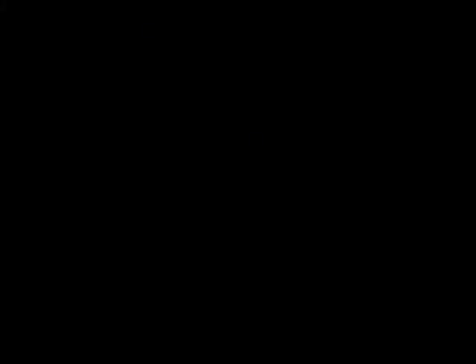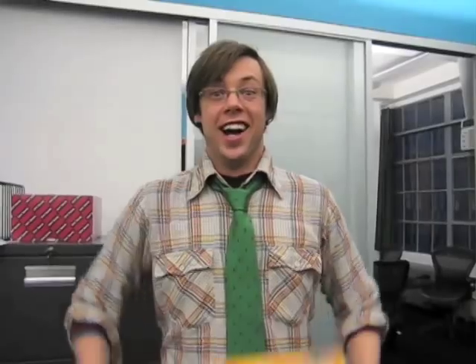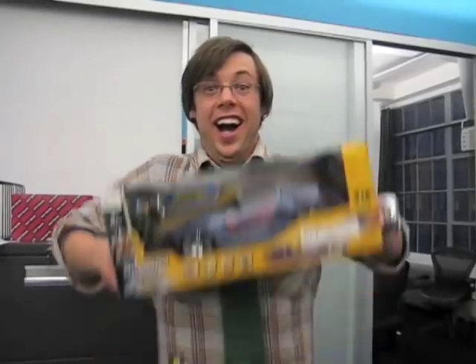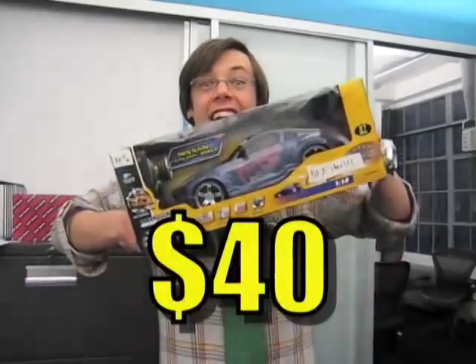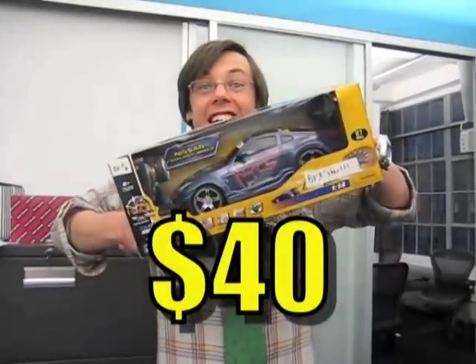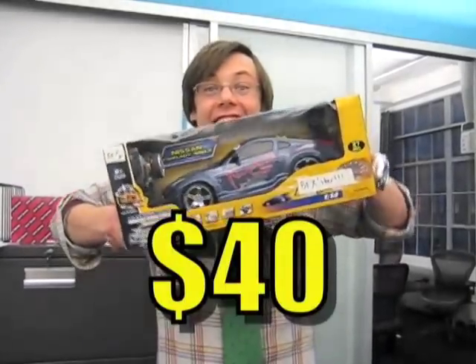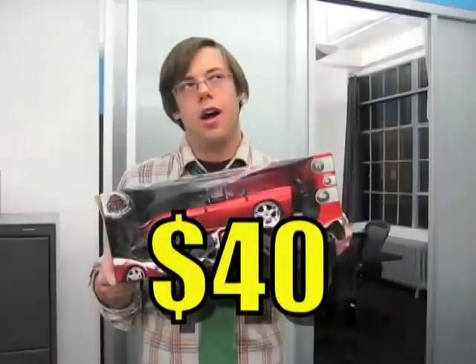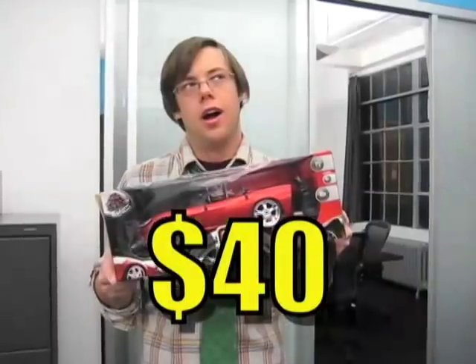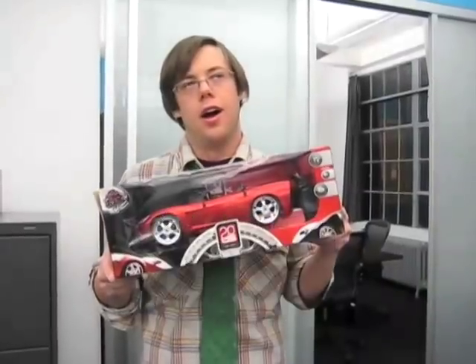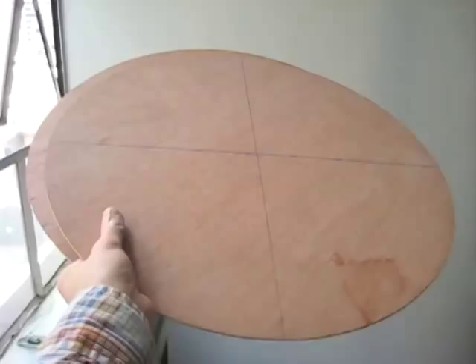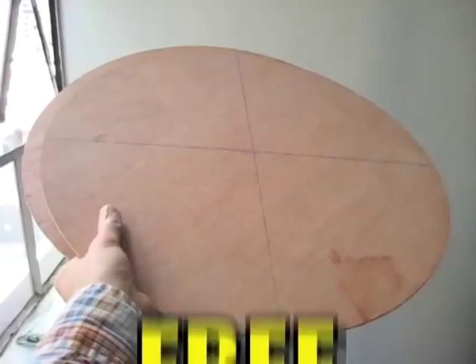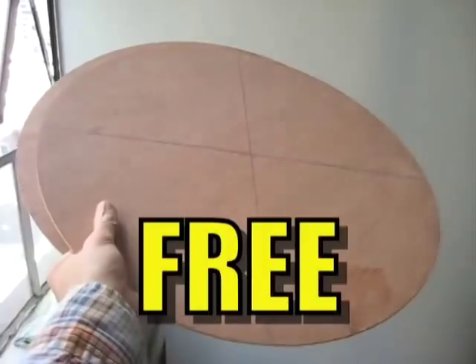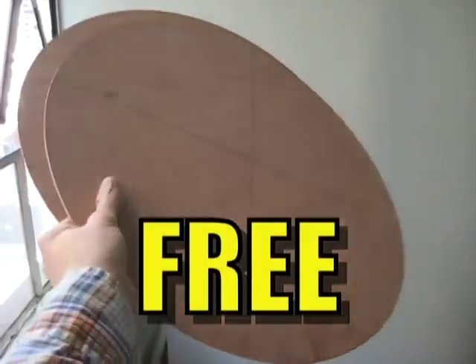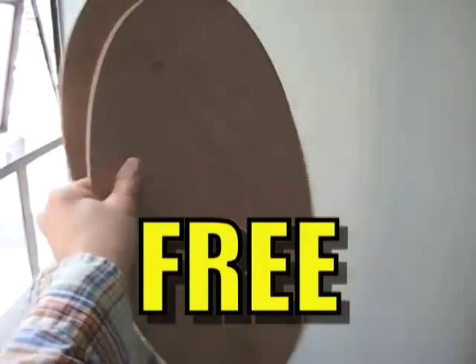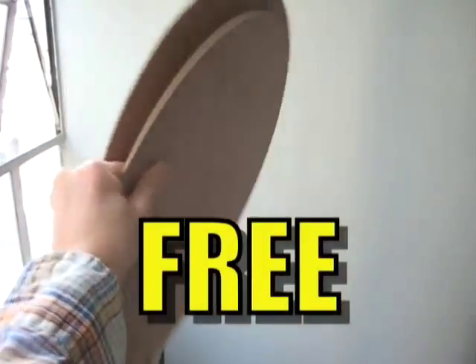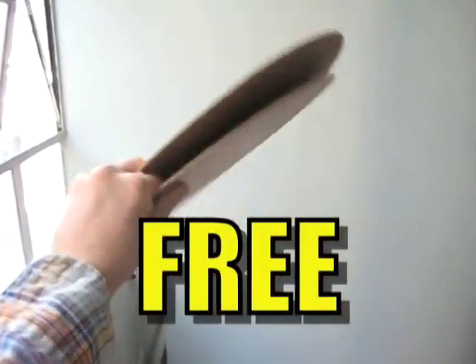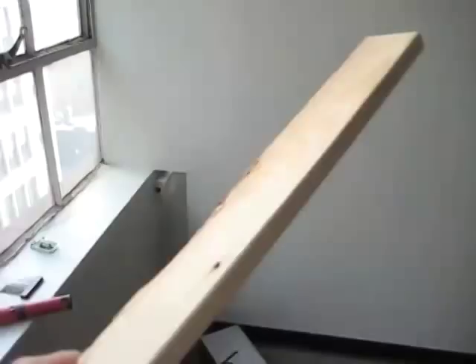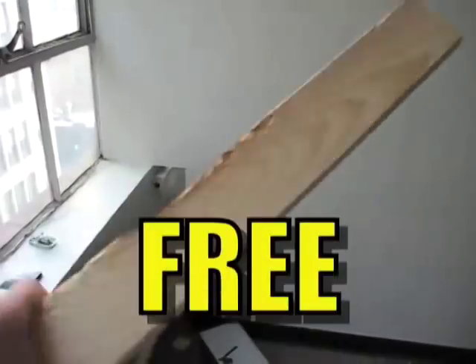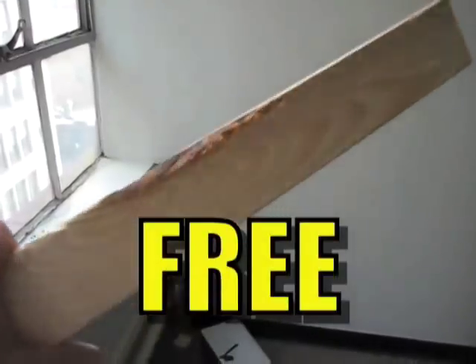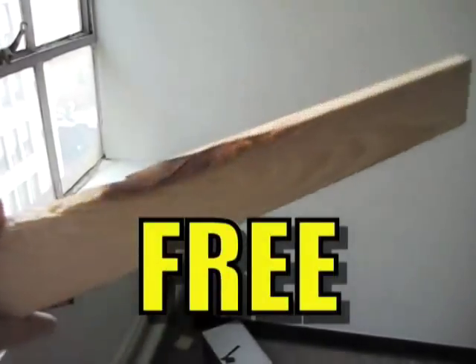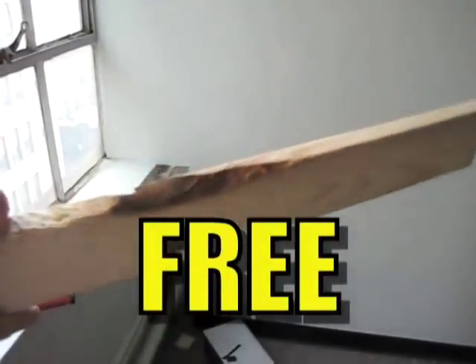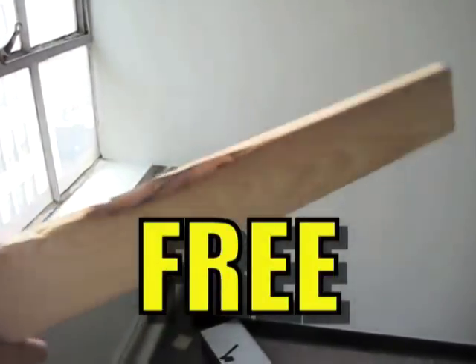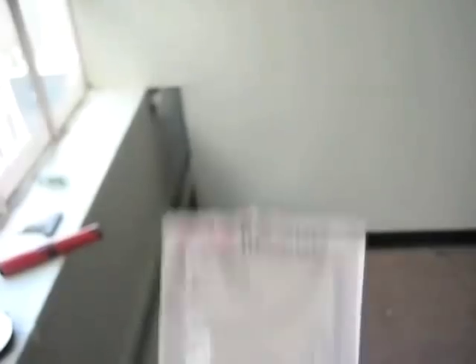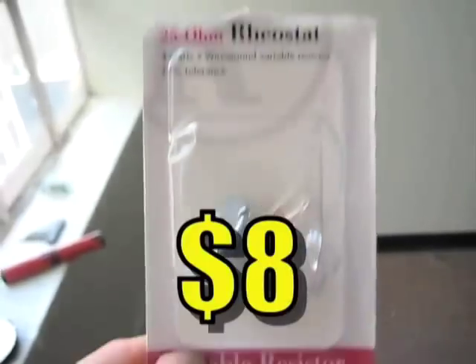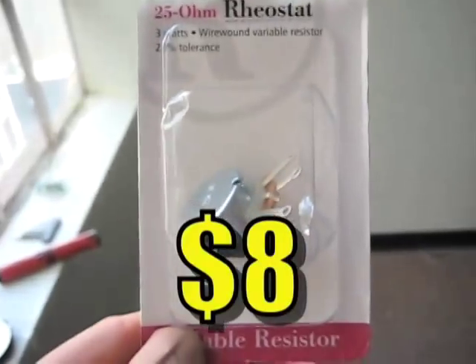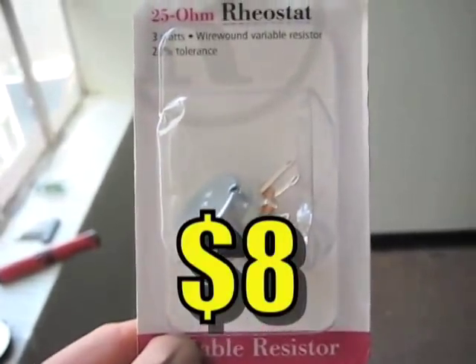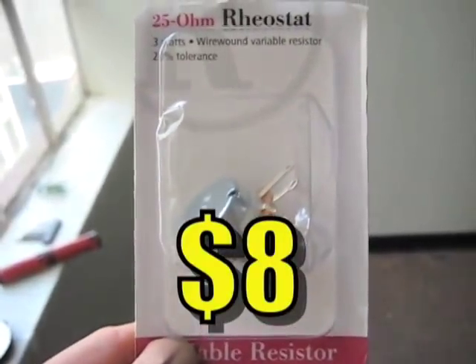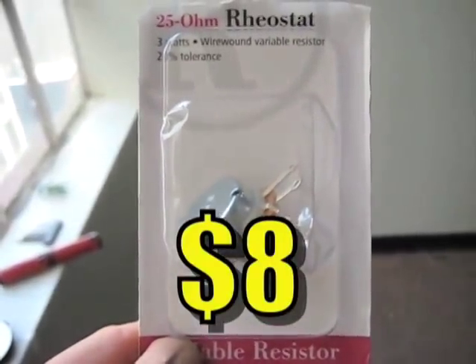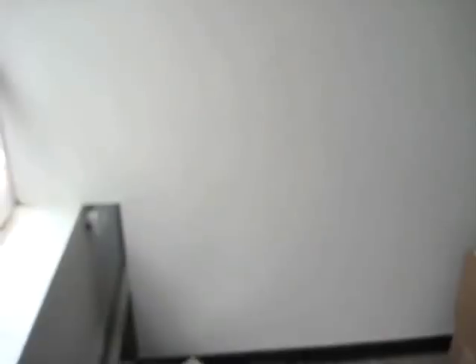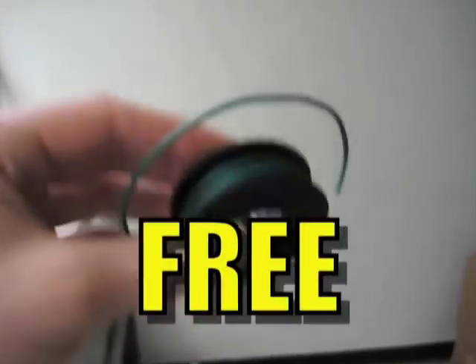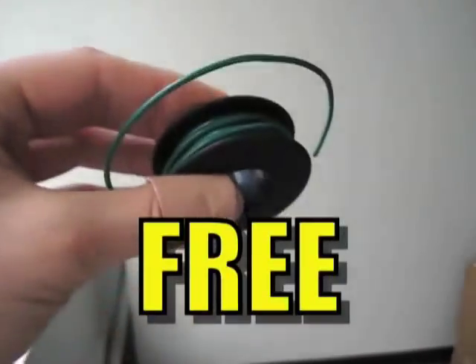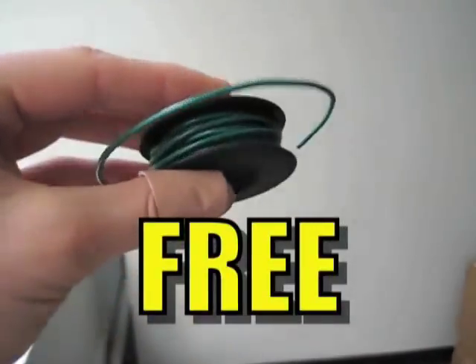Two remote control cars, two wooden discs, scrap wood, two rheostats, and some wiring.